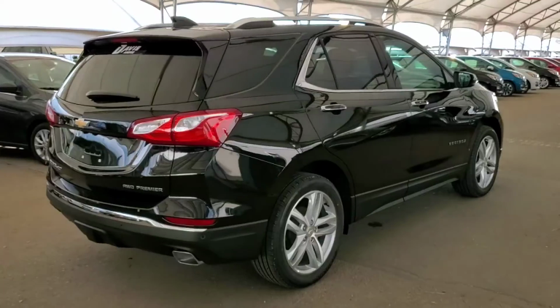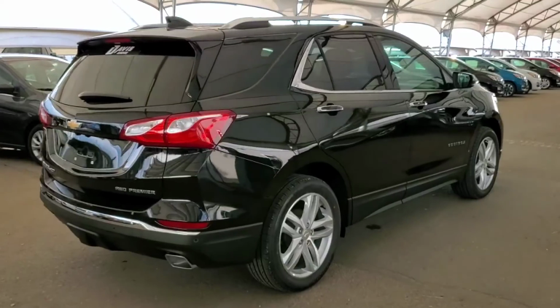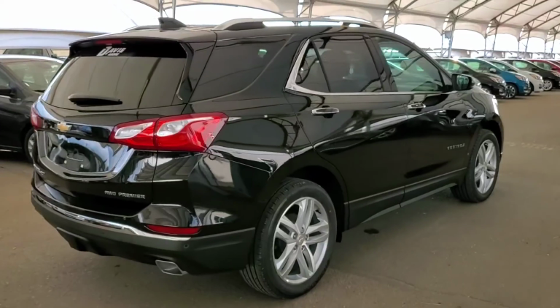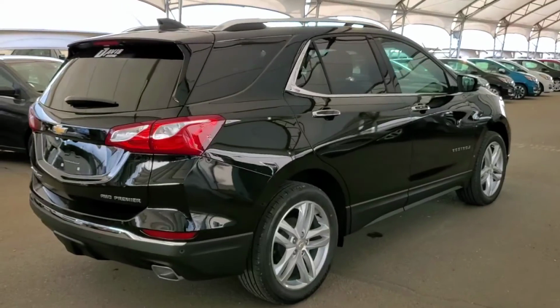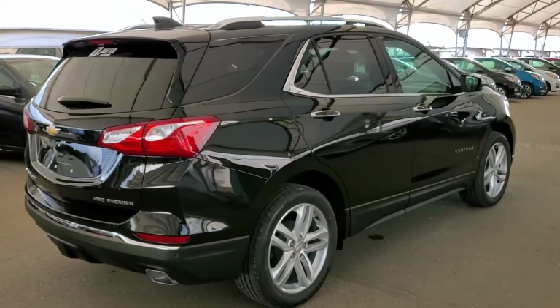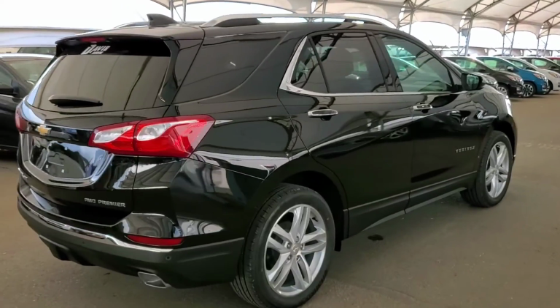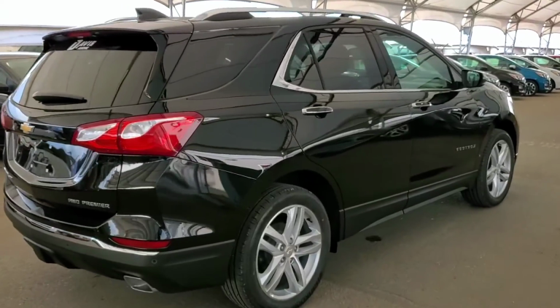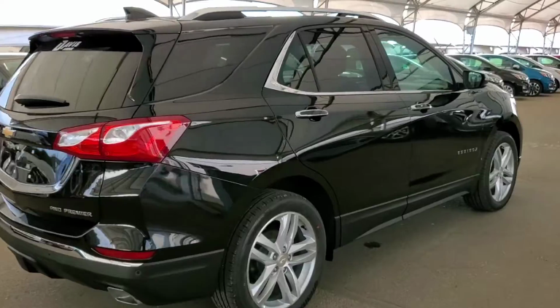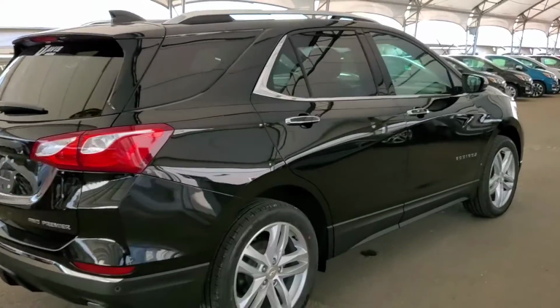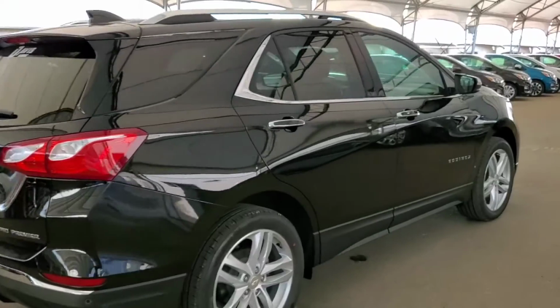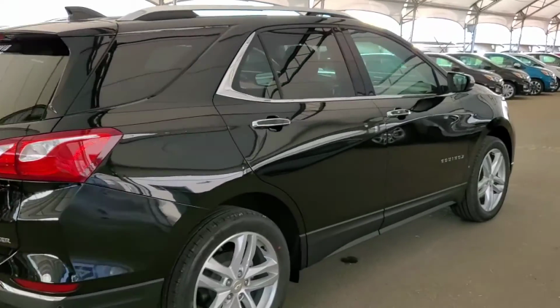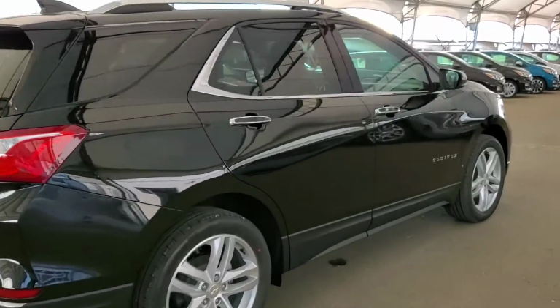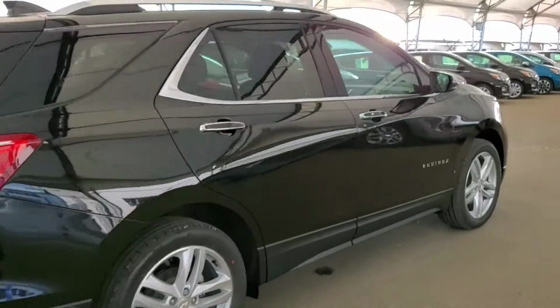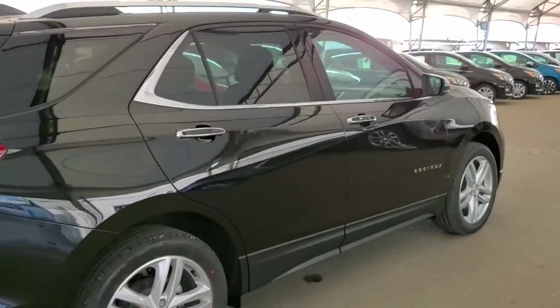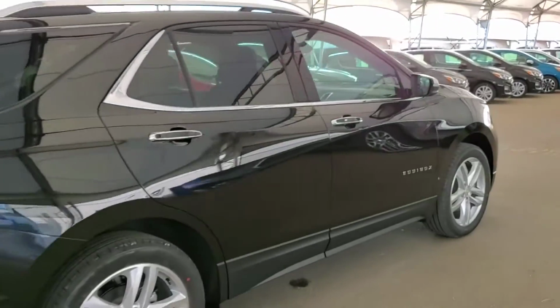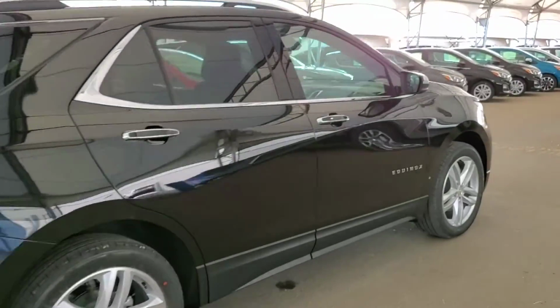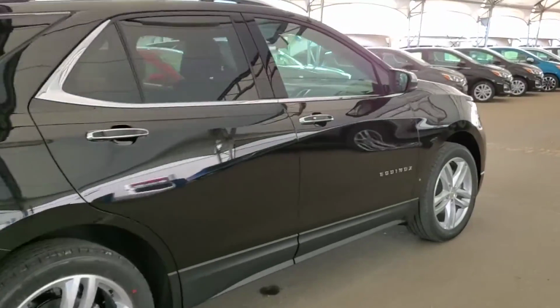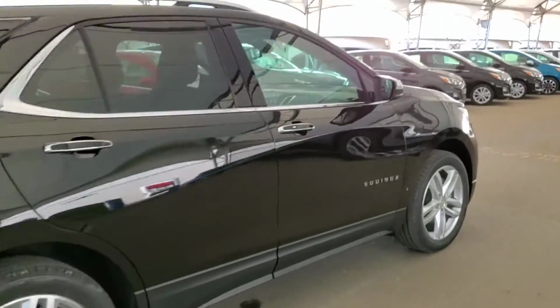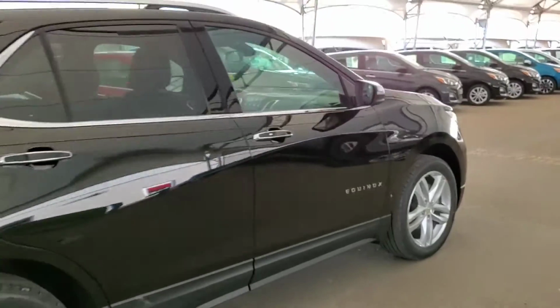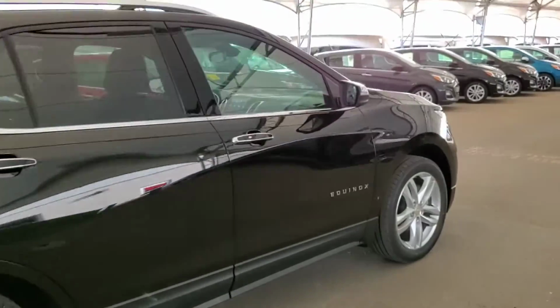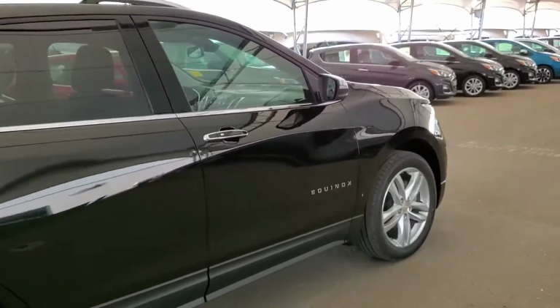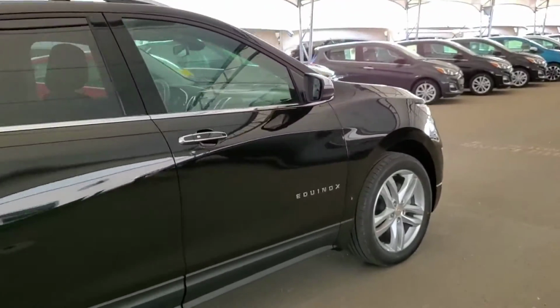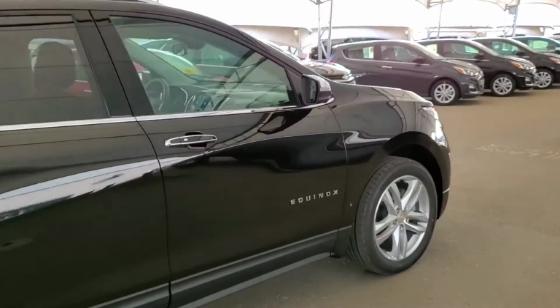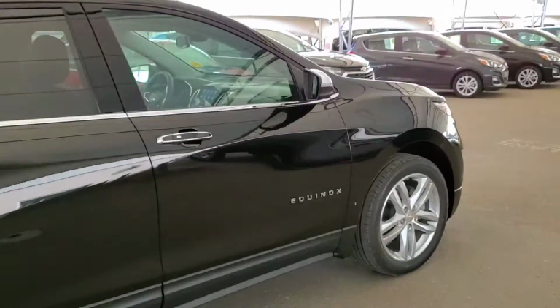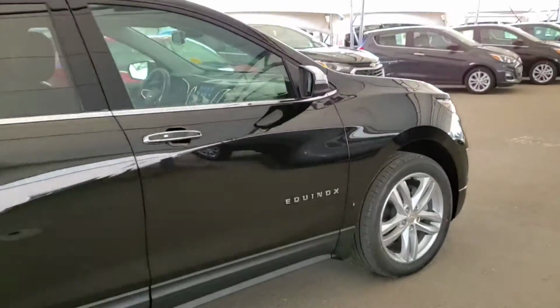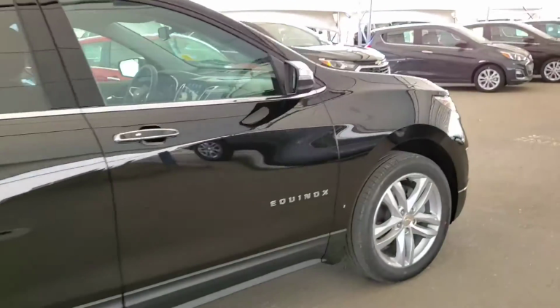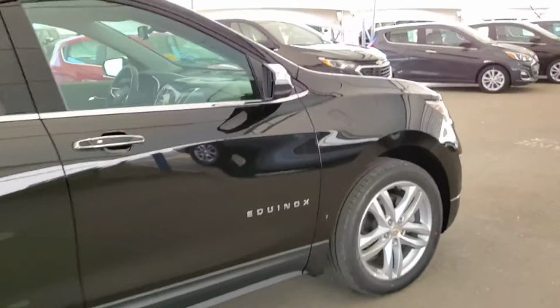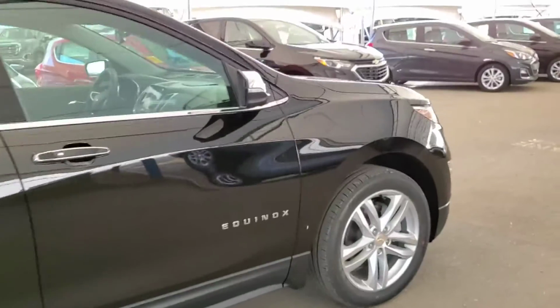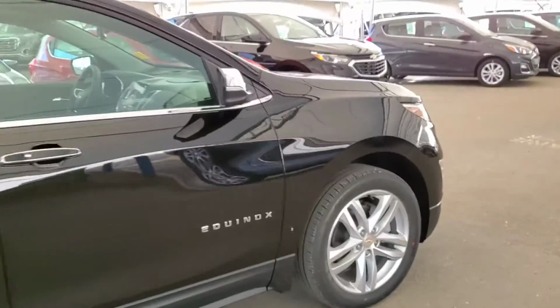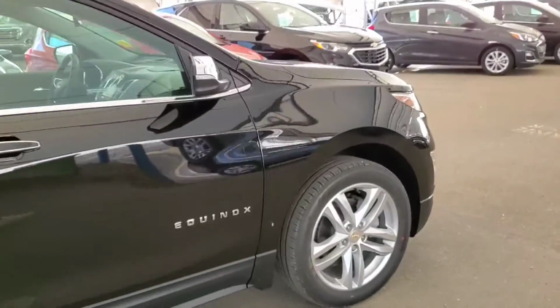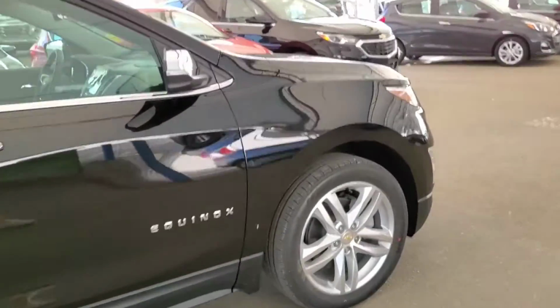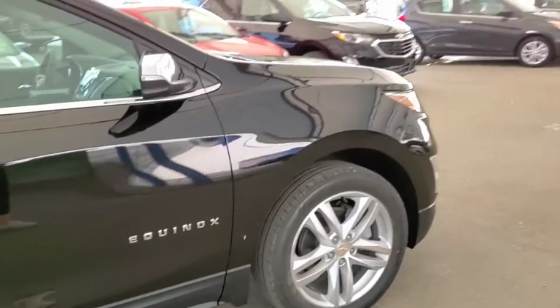Book your test drive today and bring the whole family down to Davis Chevrolet in Airdrie.